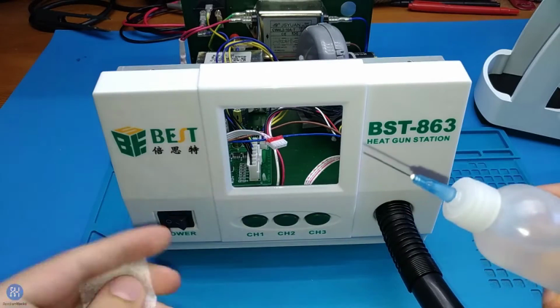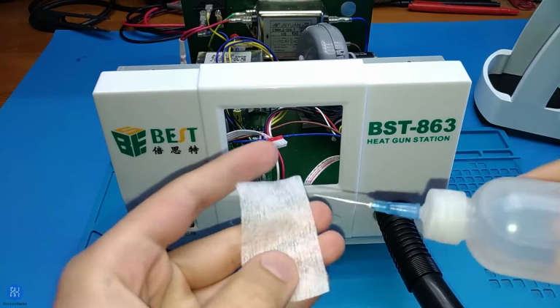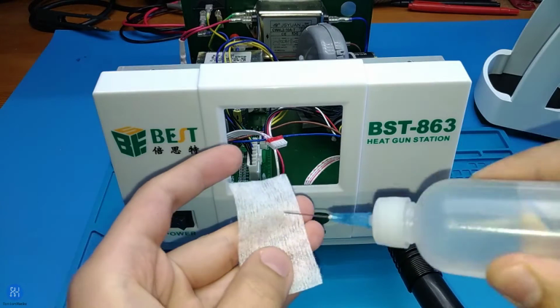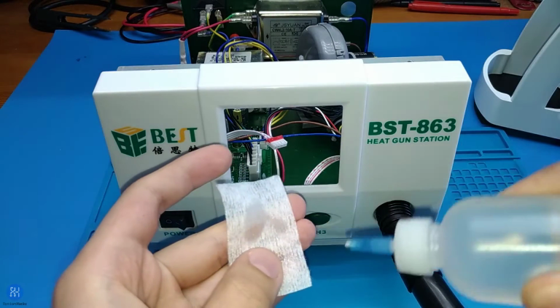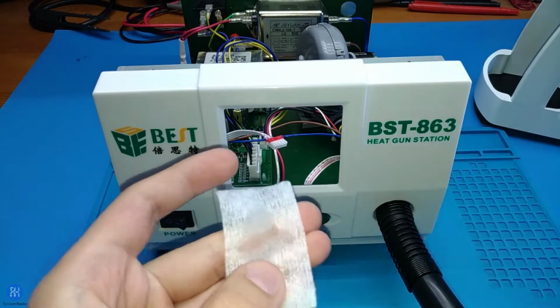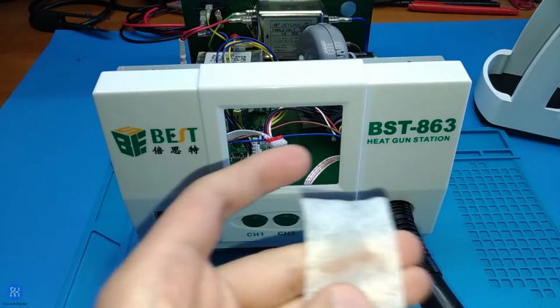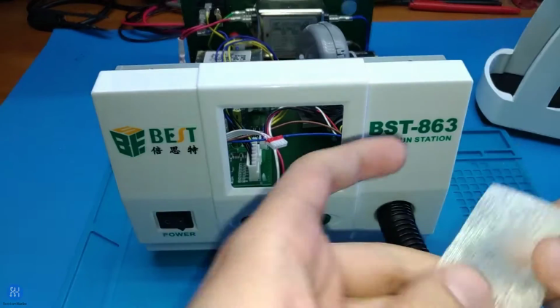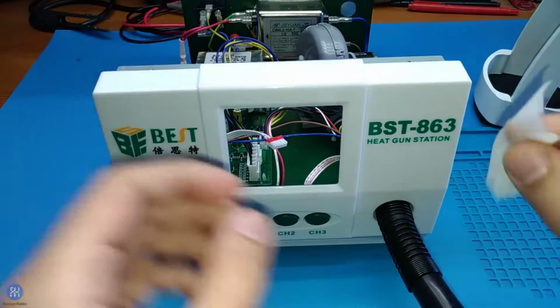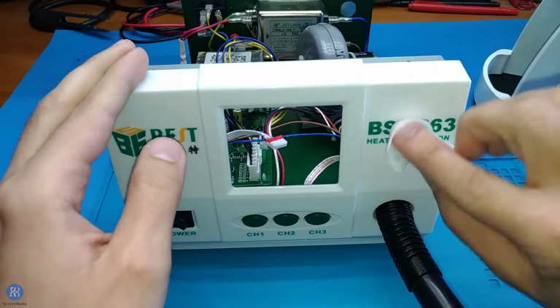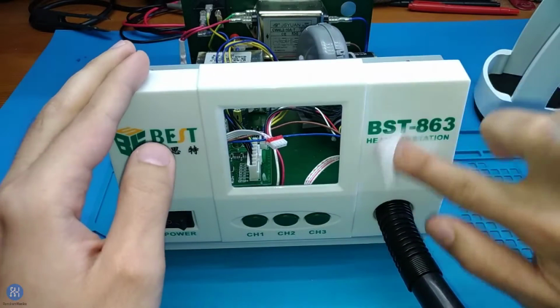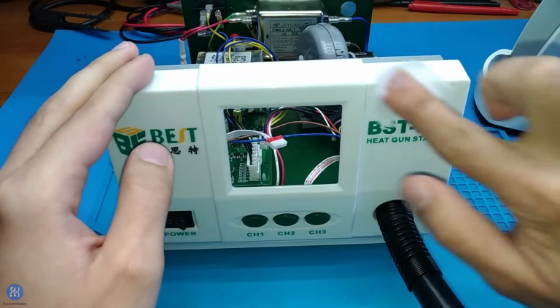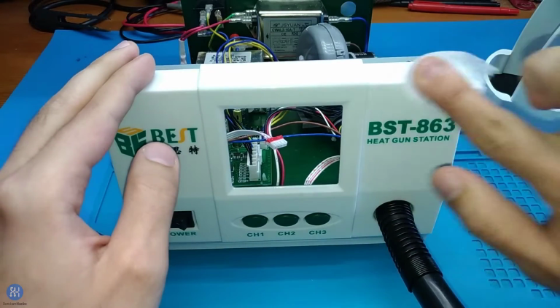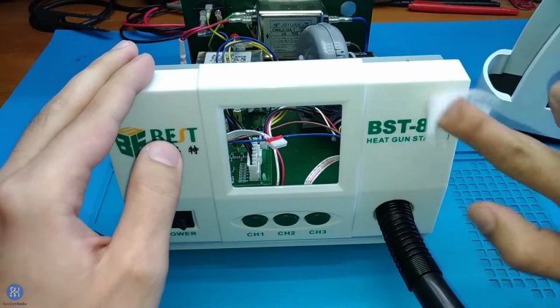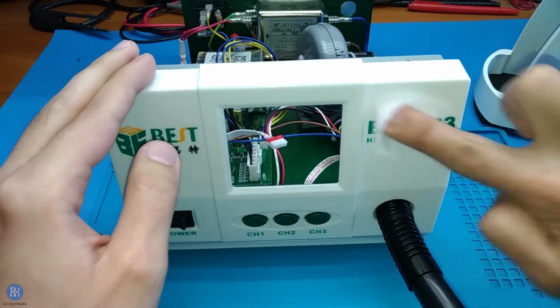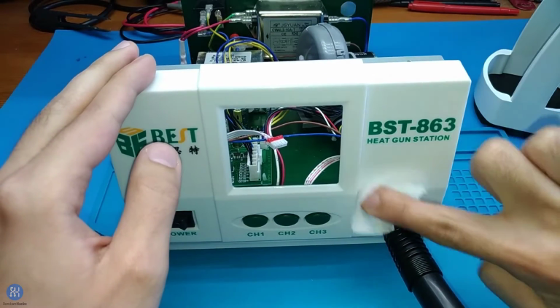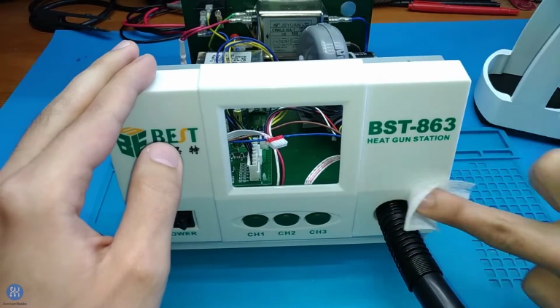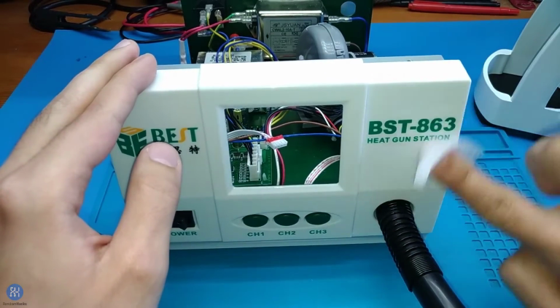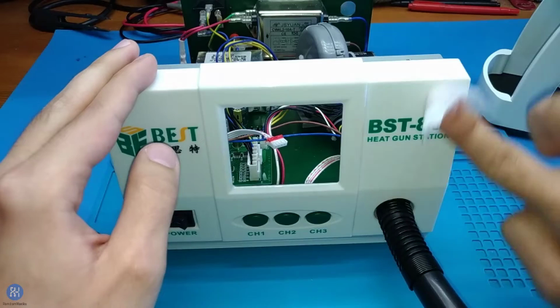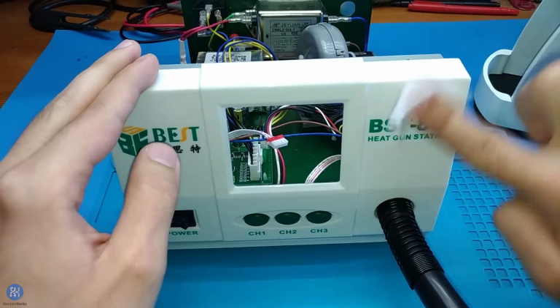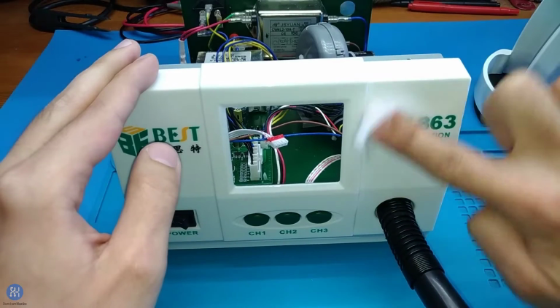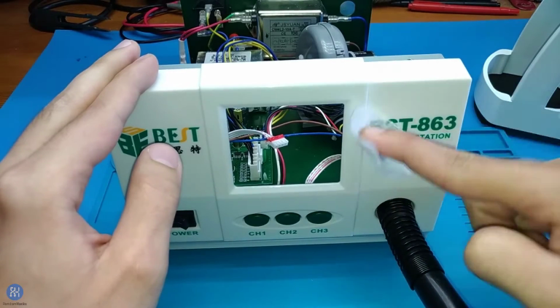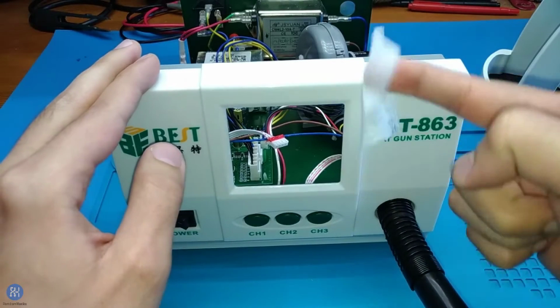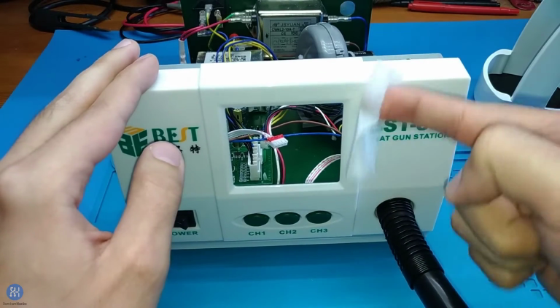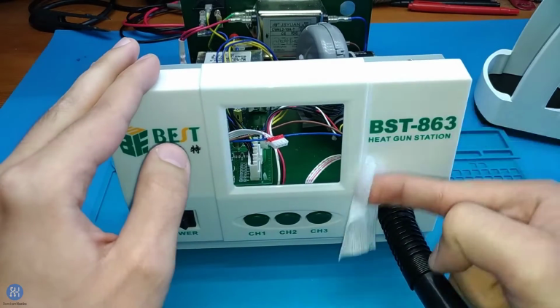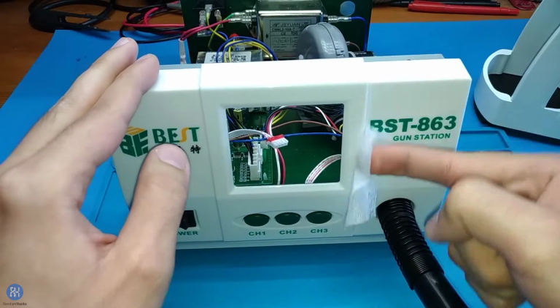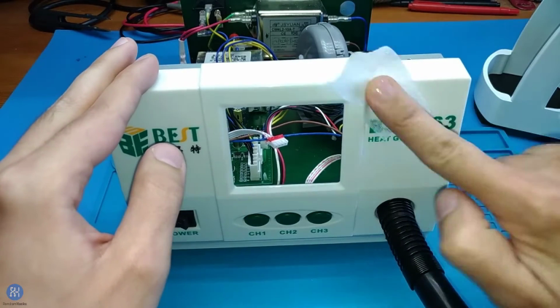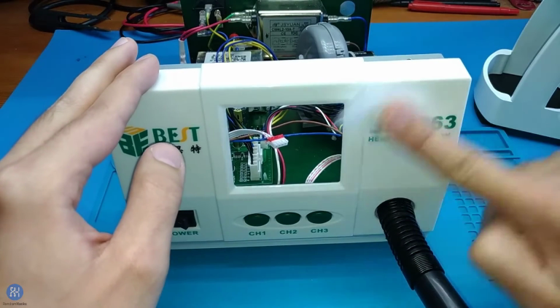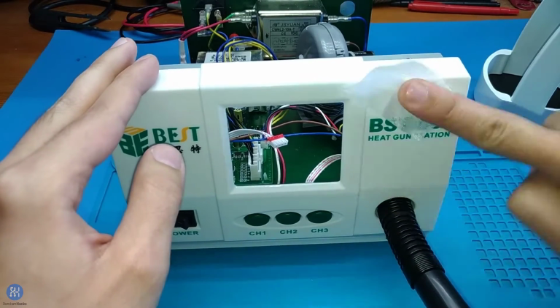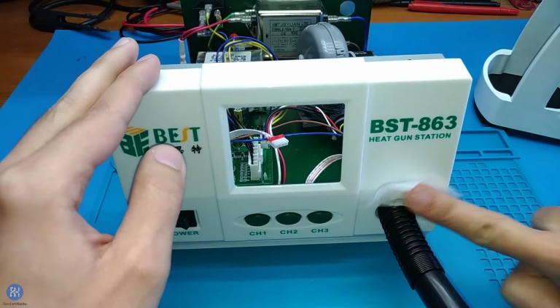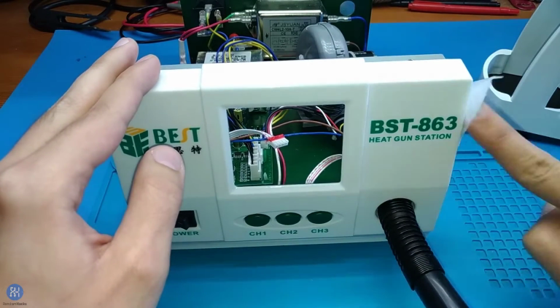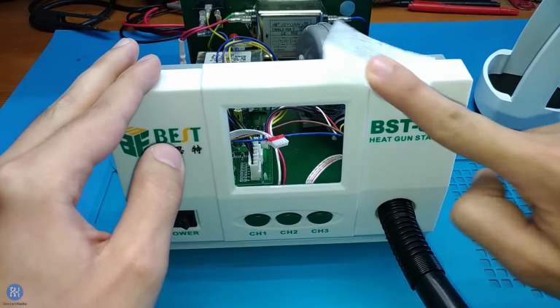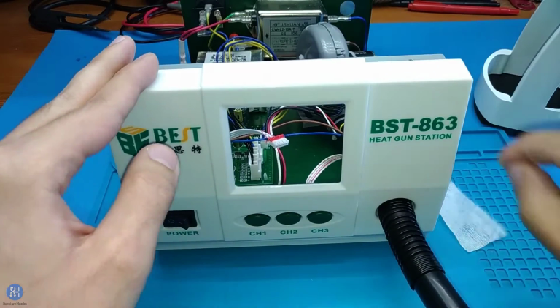Clean the station with isopropyl alcohol or equivalent and glue the sticker as shown. You can use a squeegee for better results.